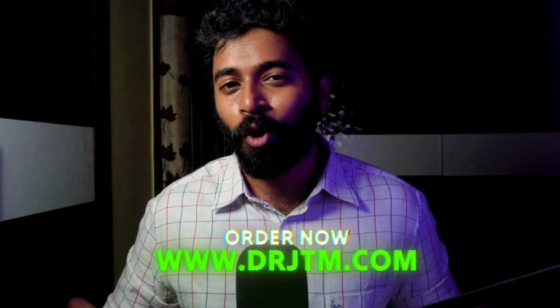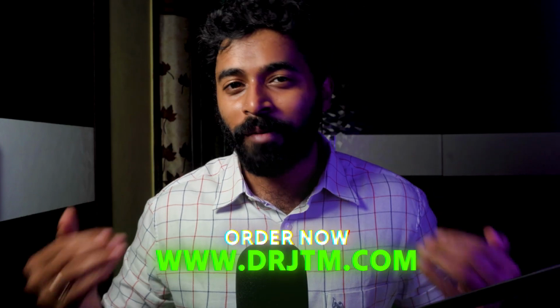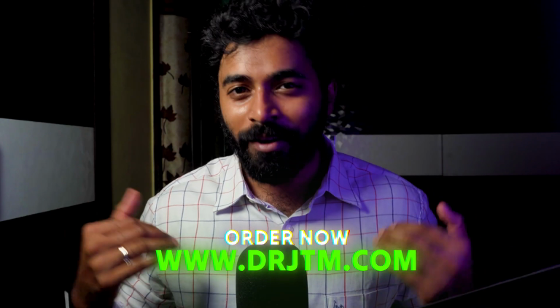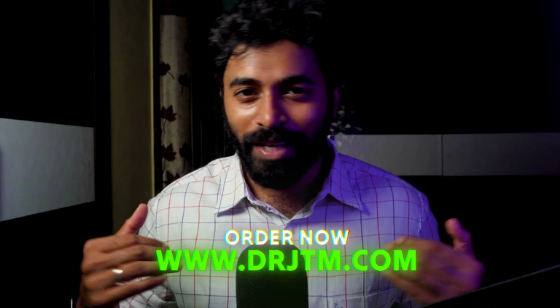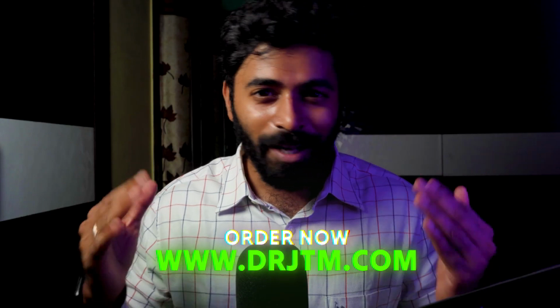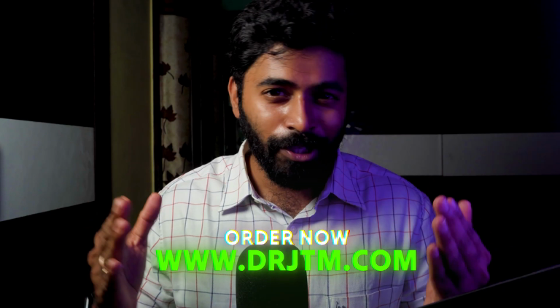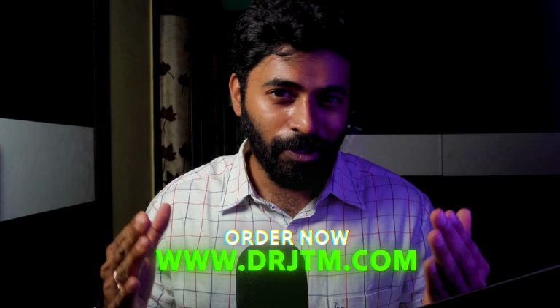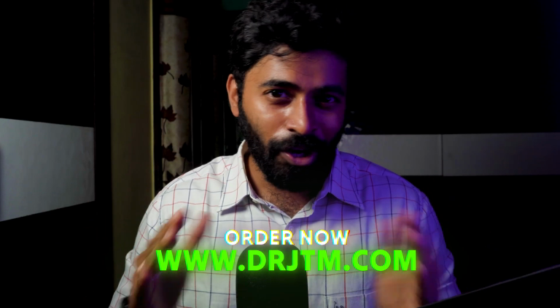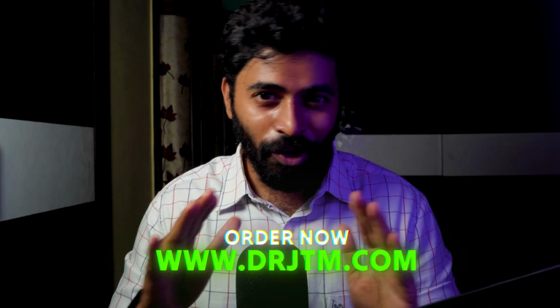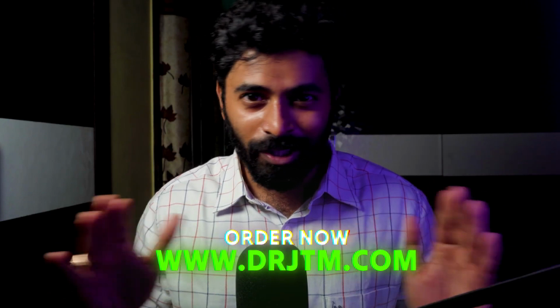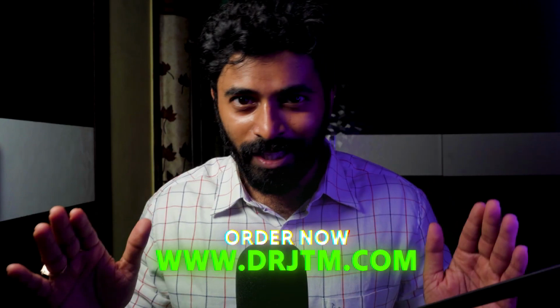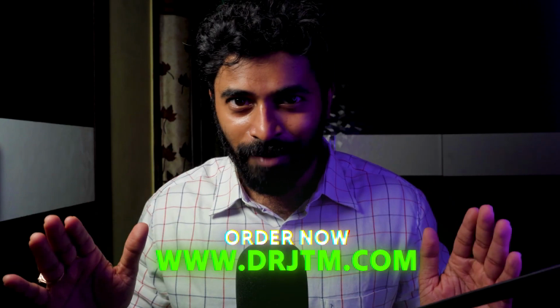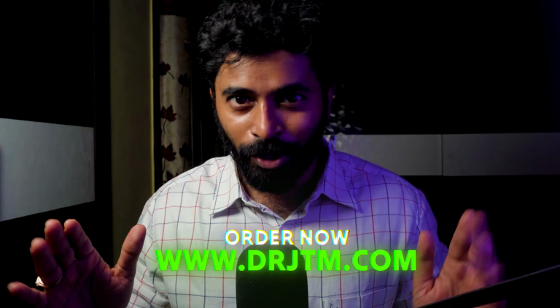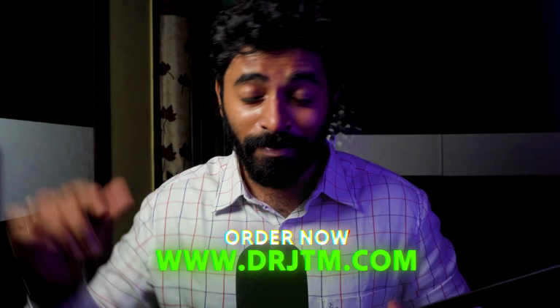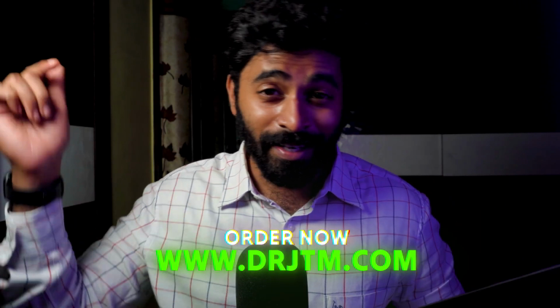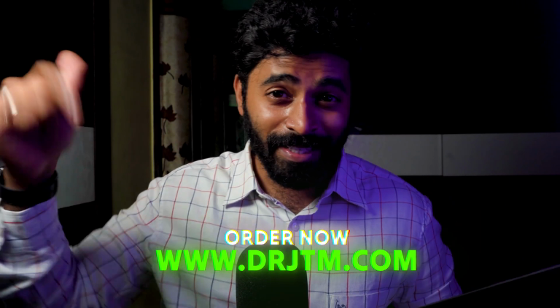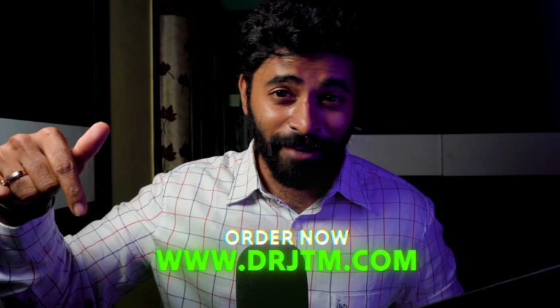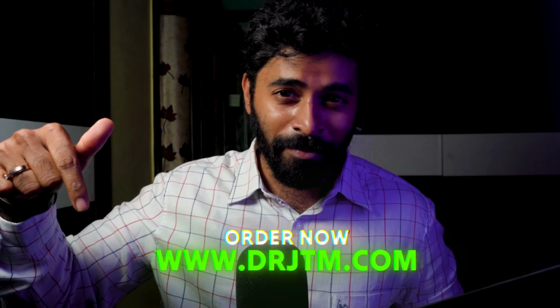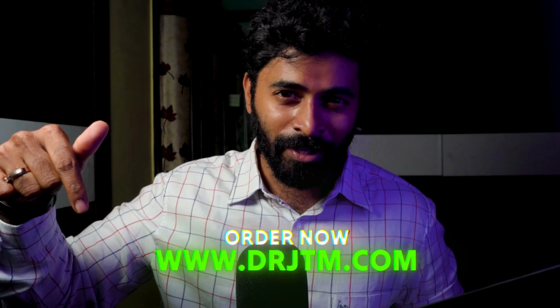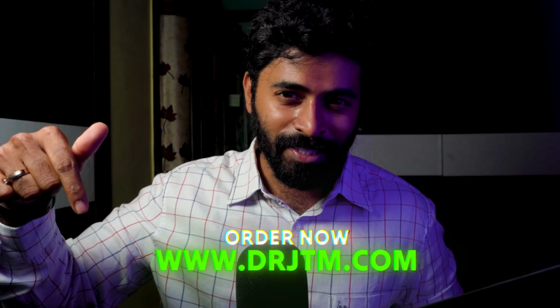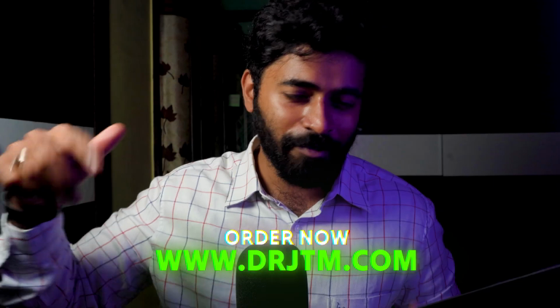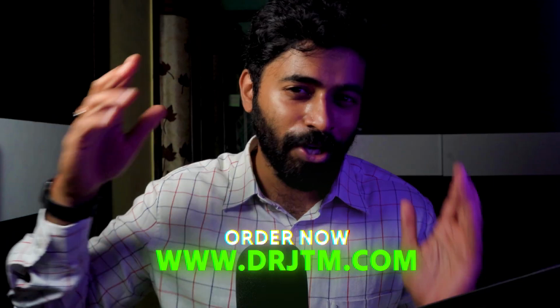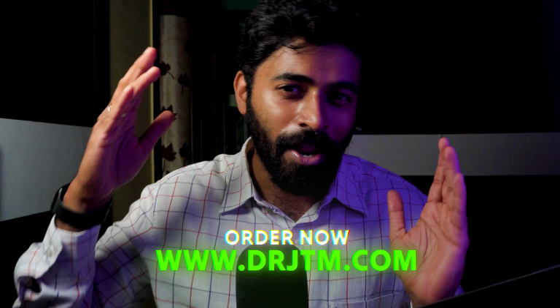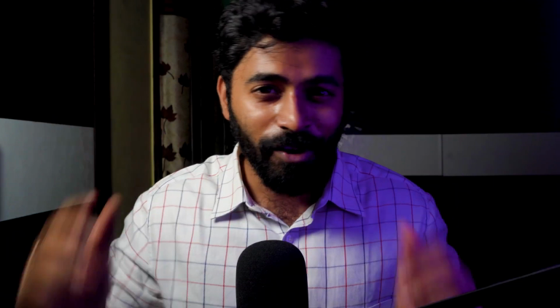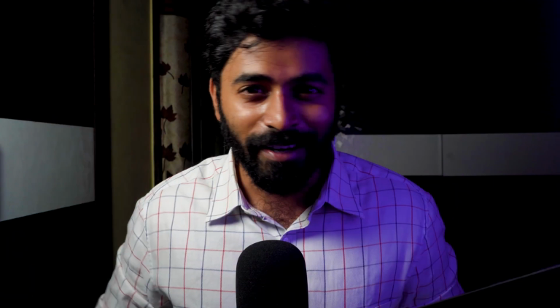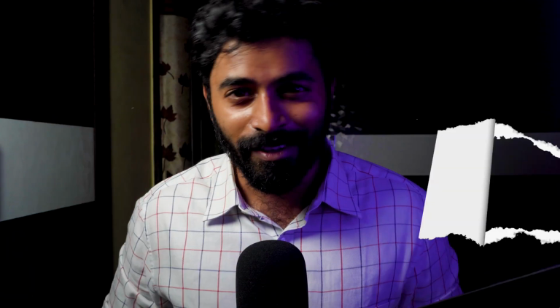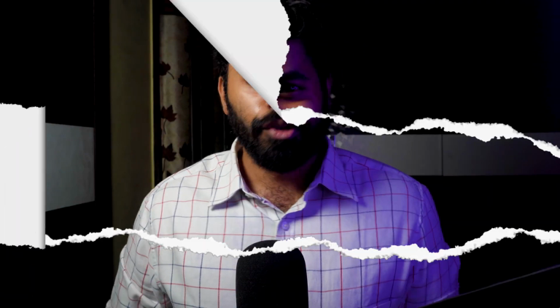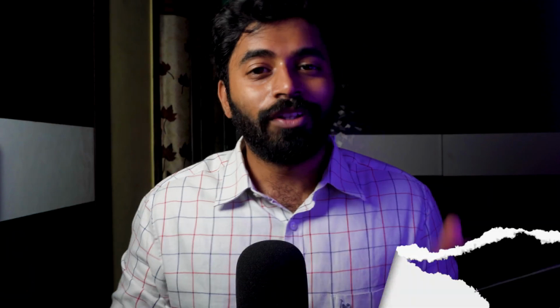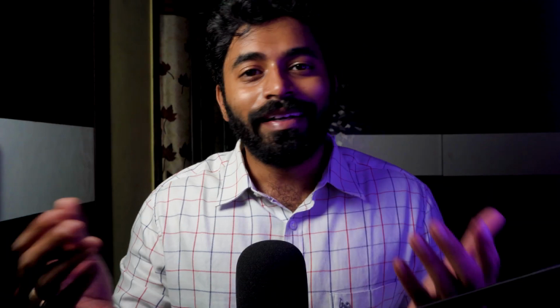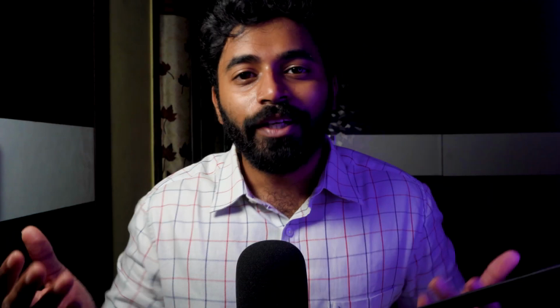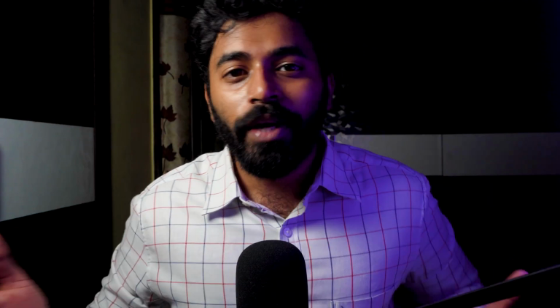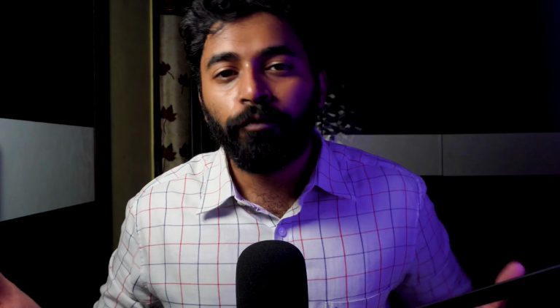All surgery PG residents can get 'Surgery Made Simple' on my website, www.drjtm.com. The link is given in the description below — go get it.